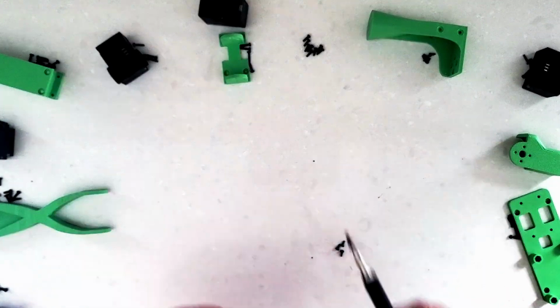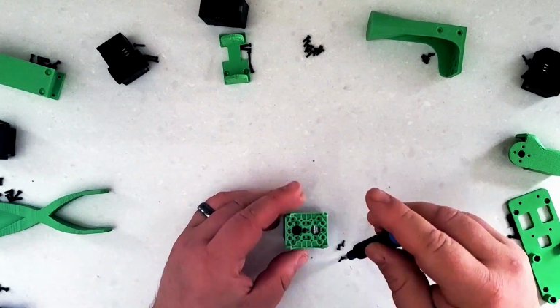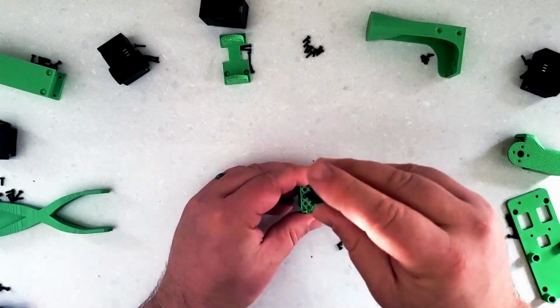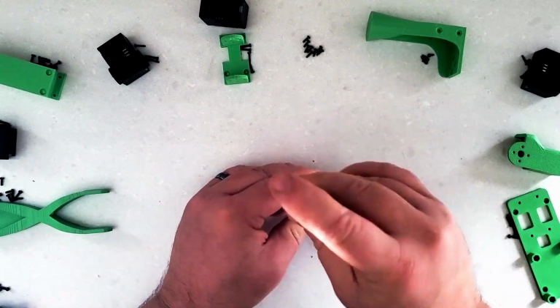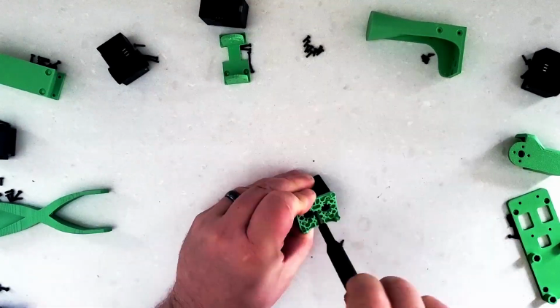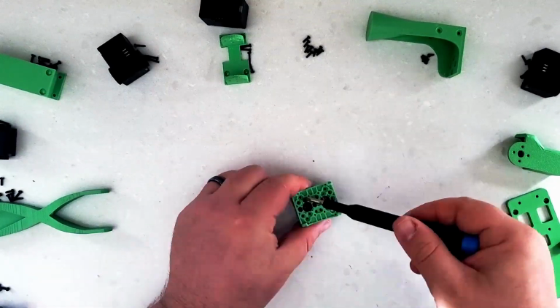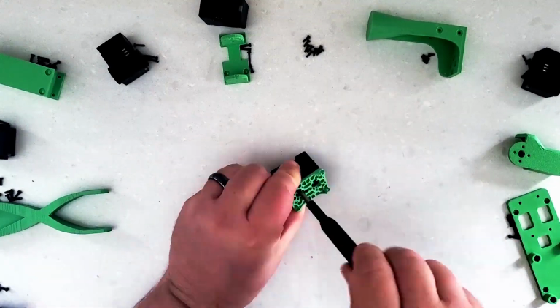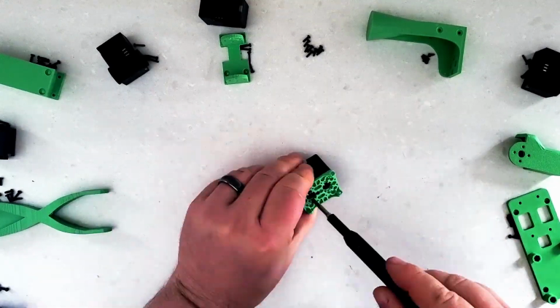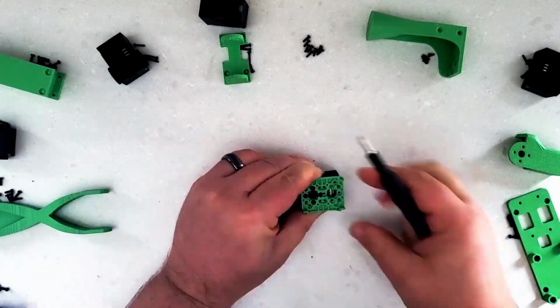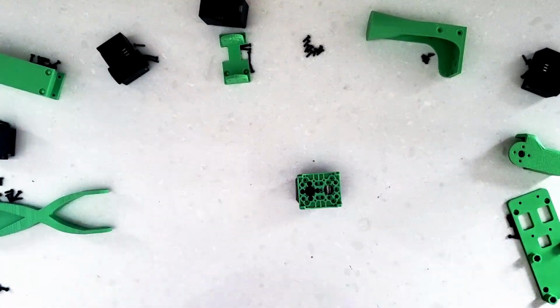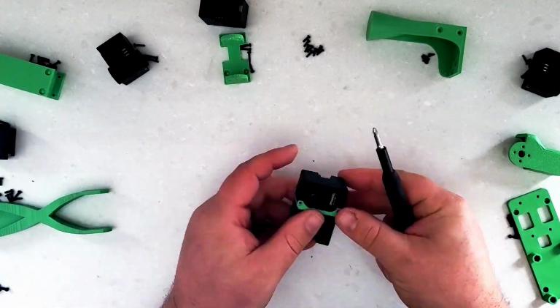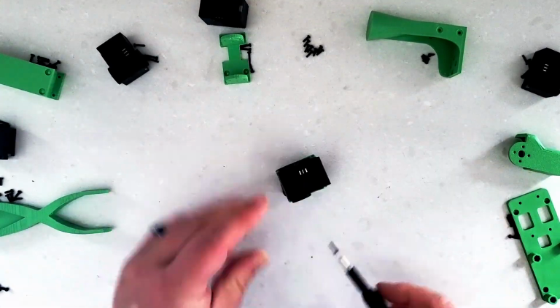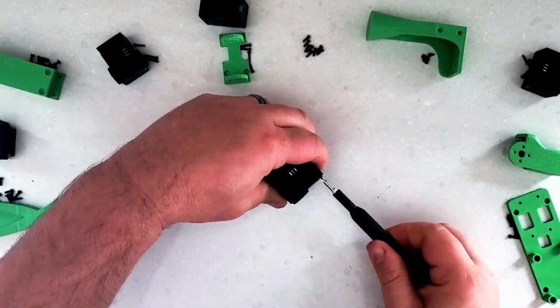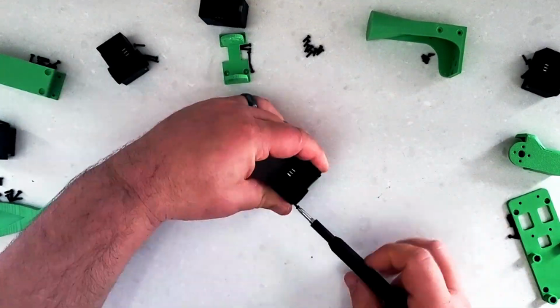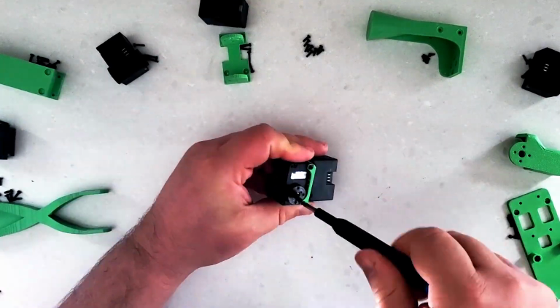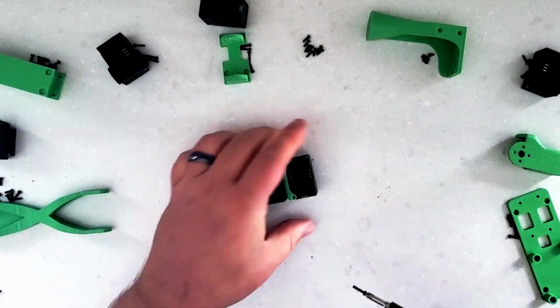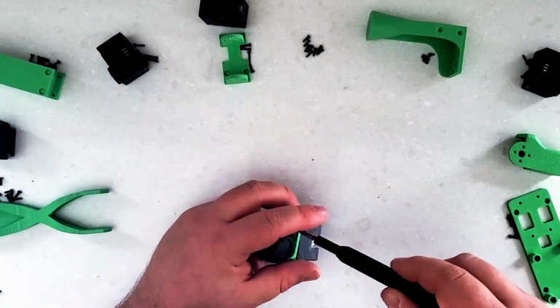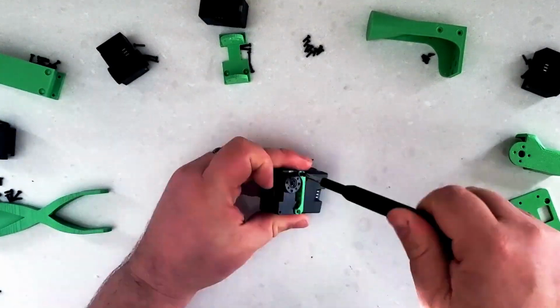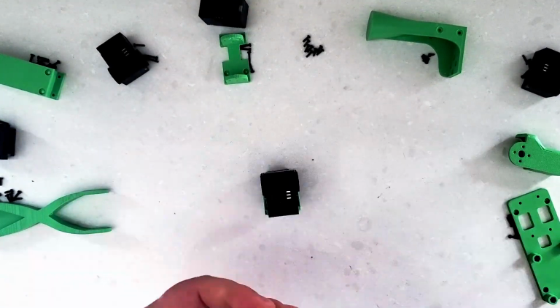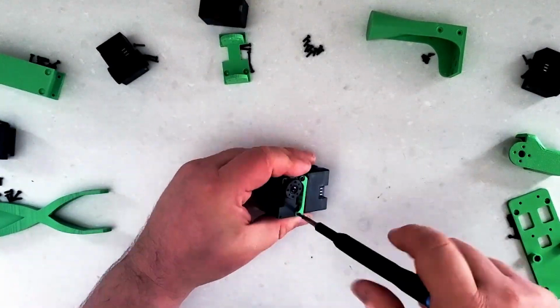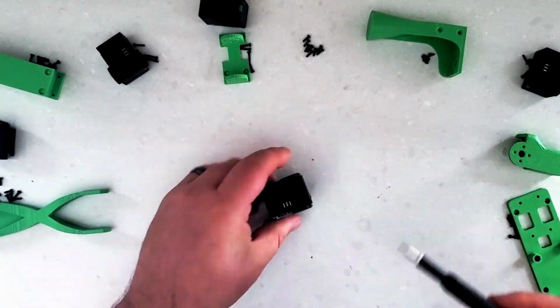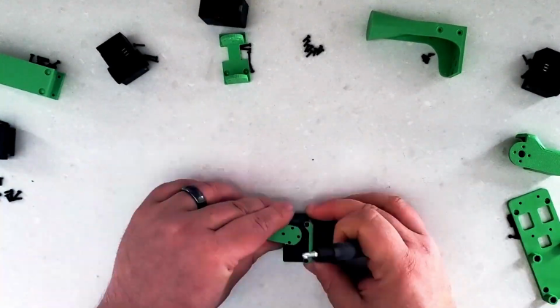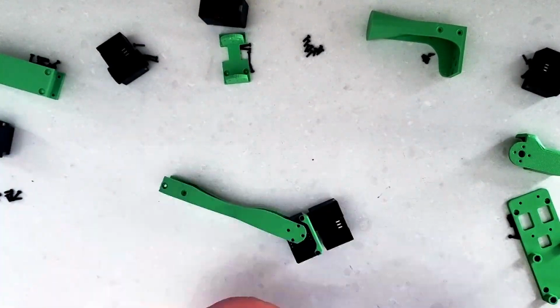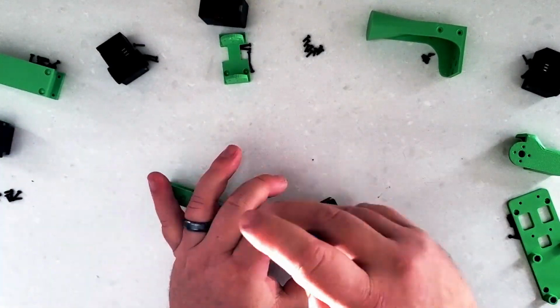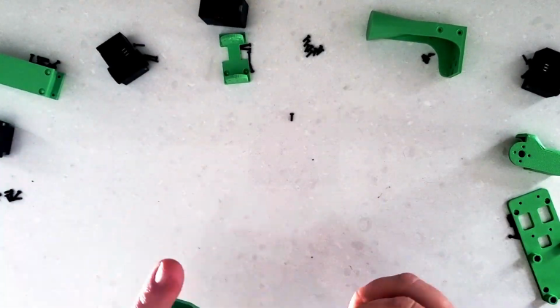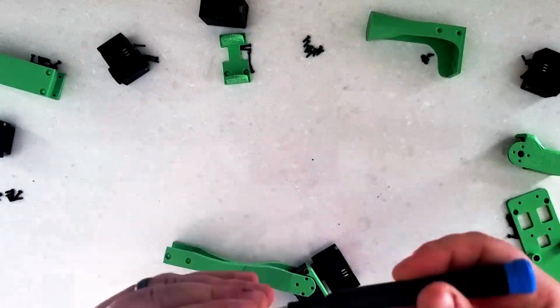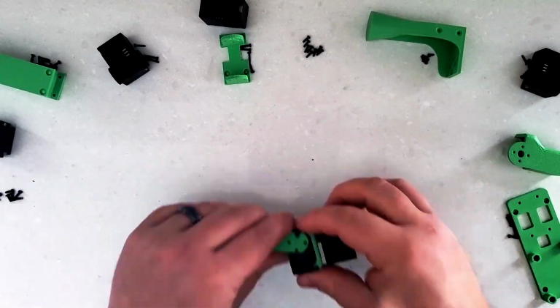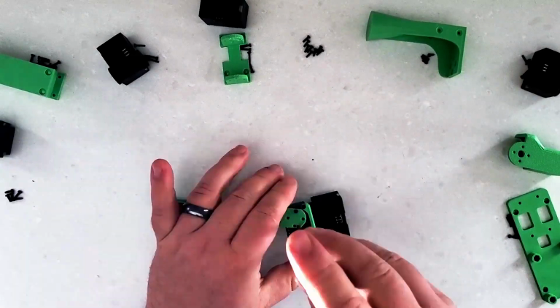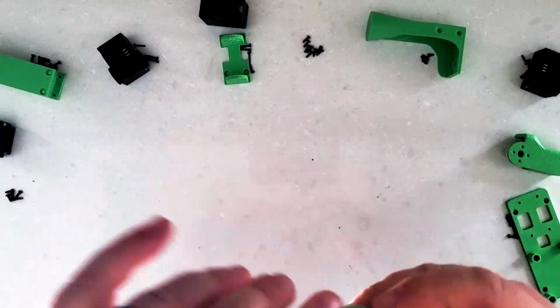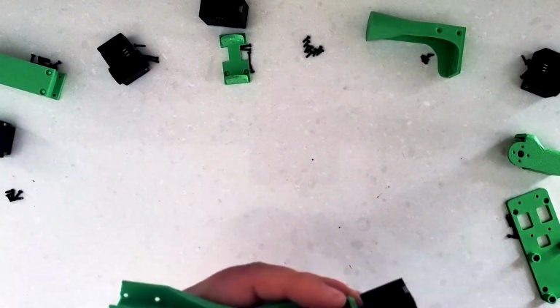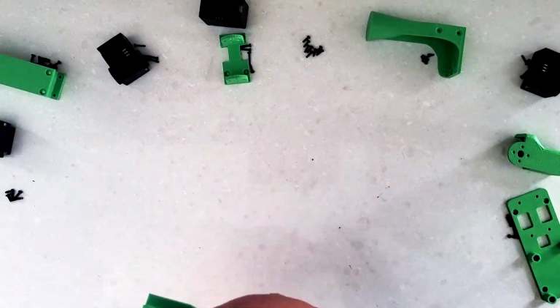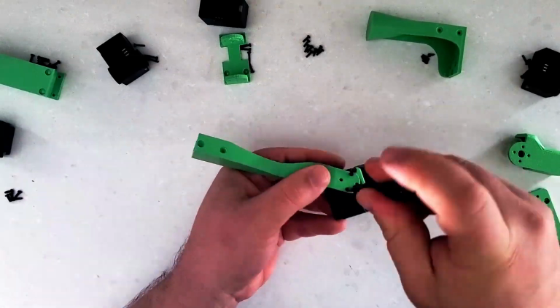The screws are really small though, so young kids might need help assembling them. But once they're assembled, kids should be able to interact with them no problem.